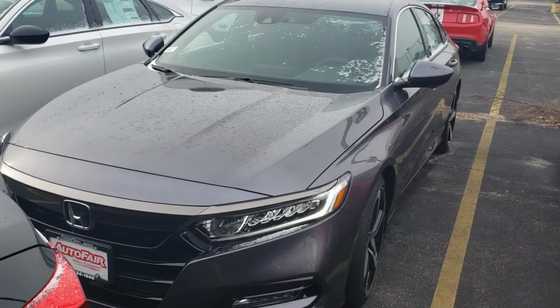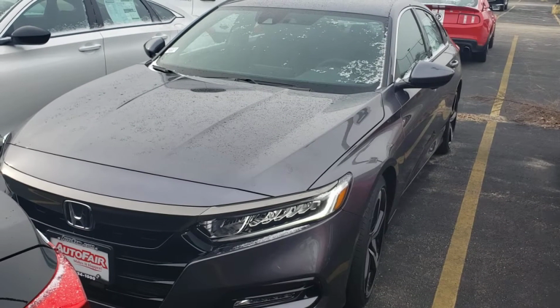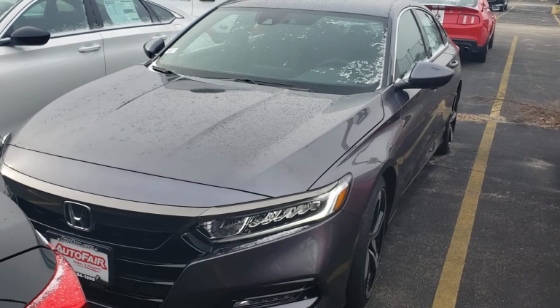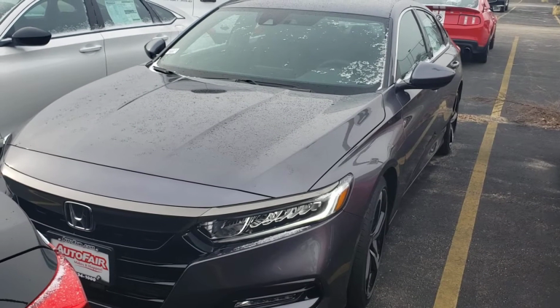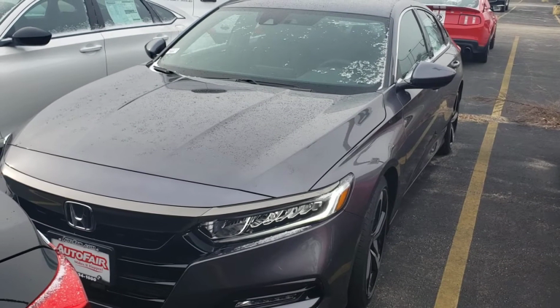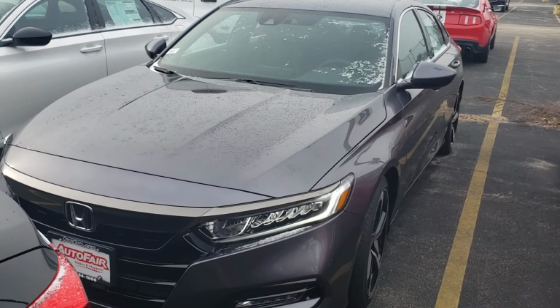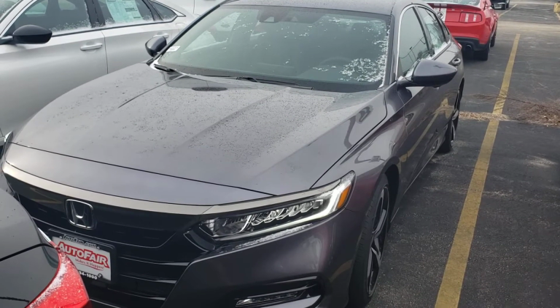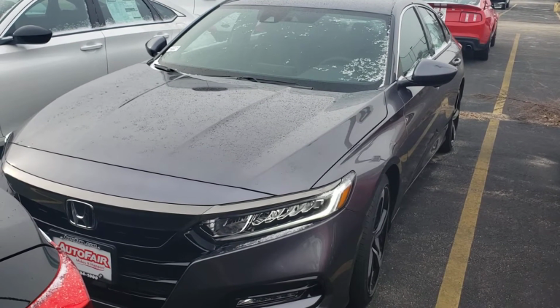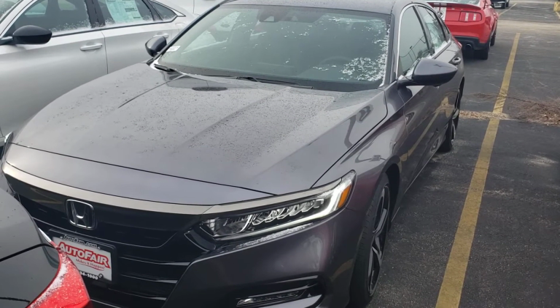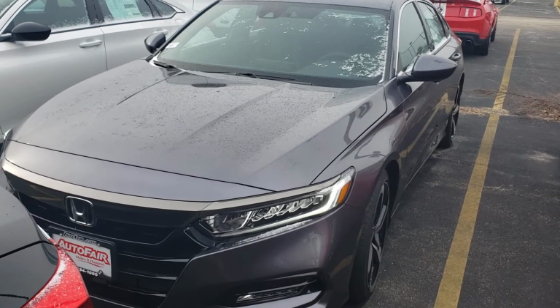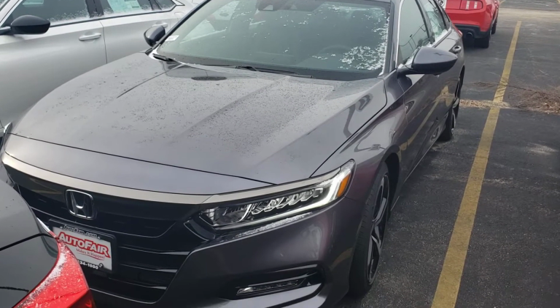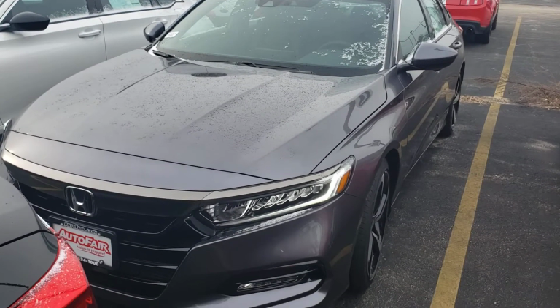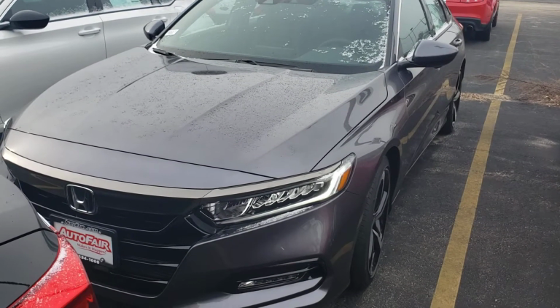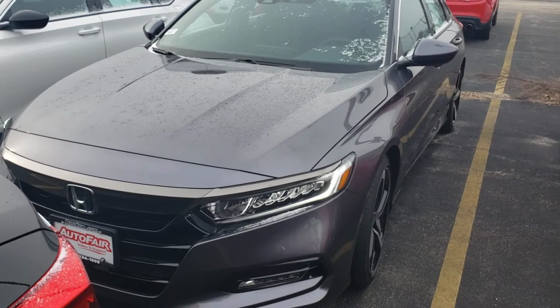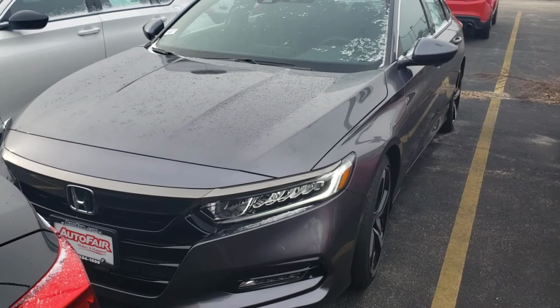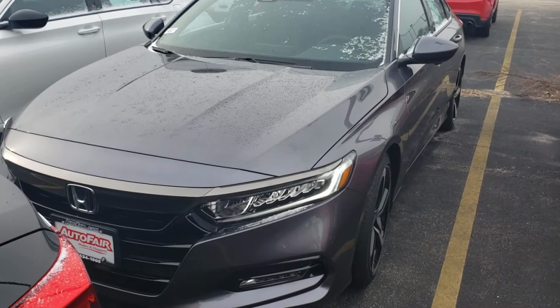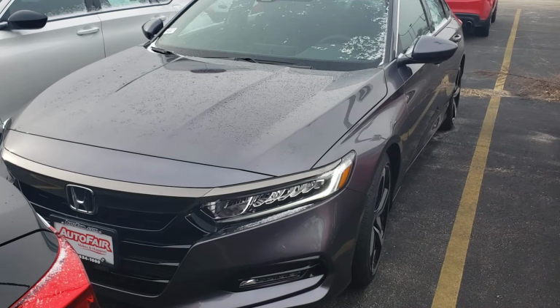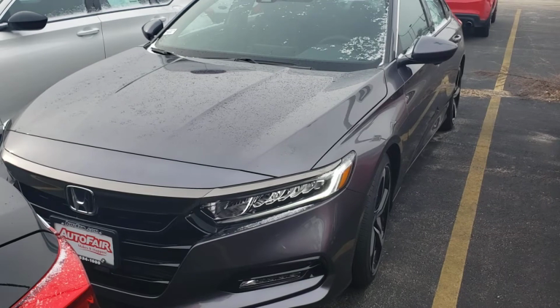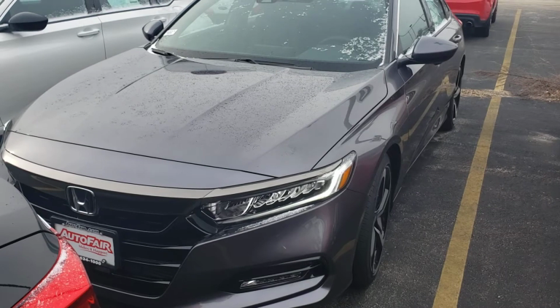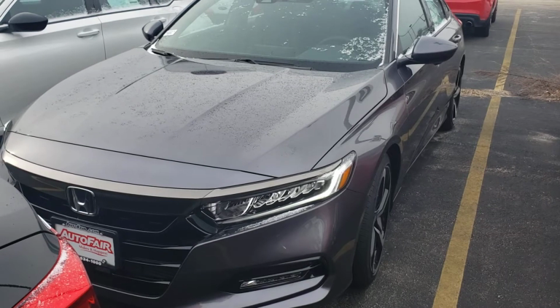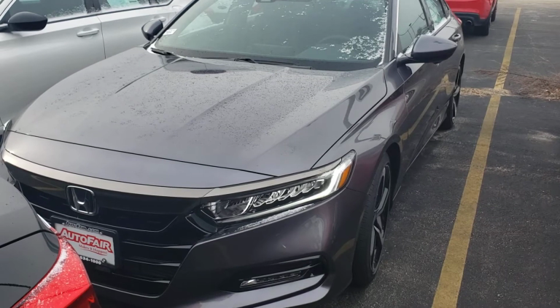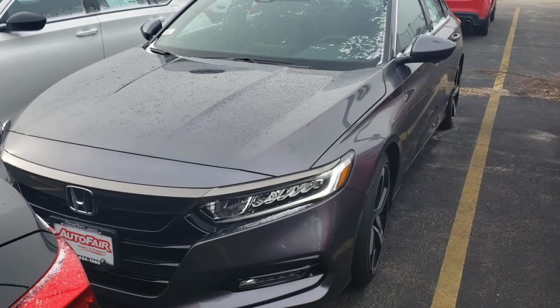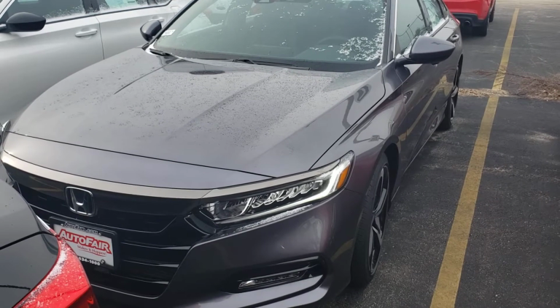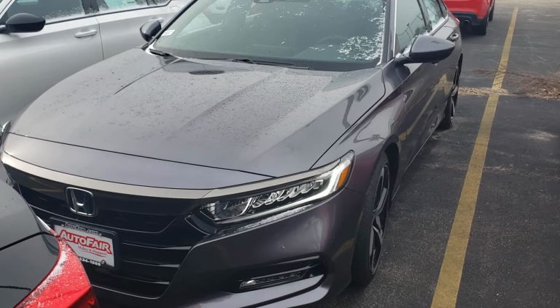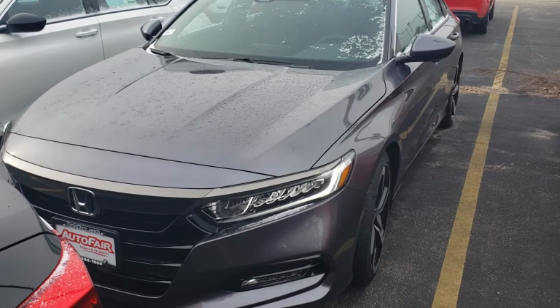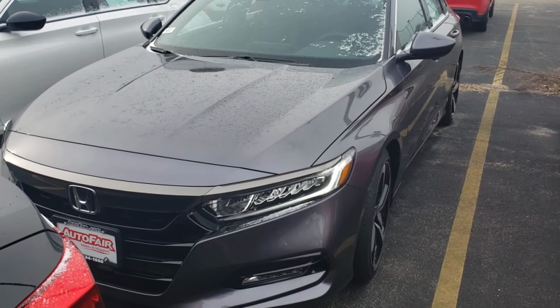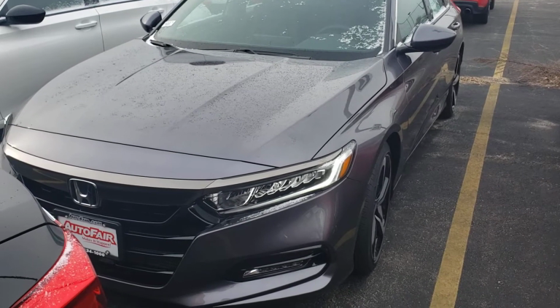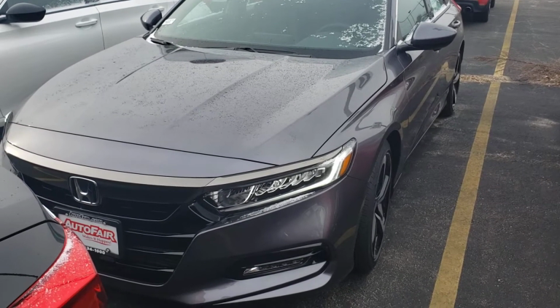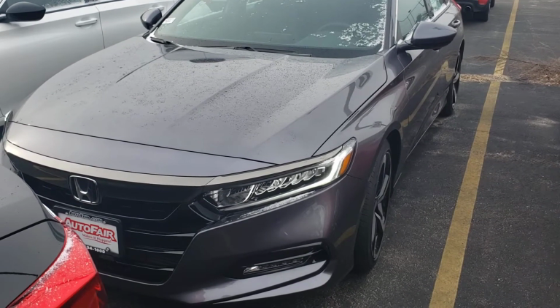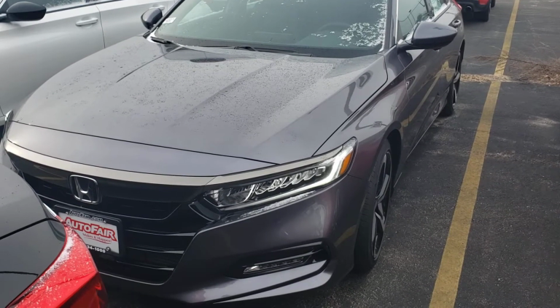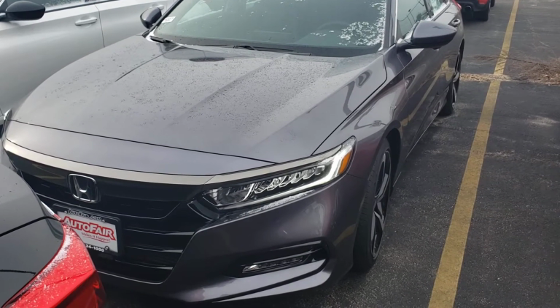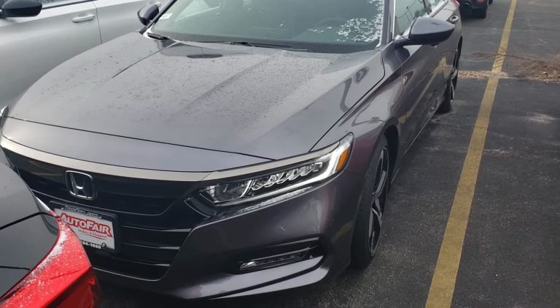Hello Emily, this is Jack here at AutoFair Honda. I made this short video for you about our 2020 Honda Accord Sport.